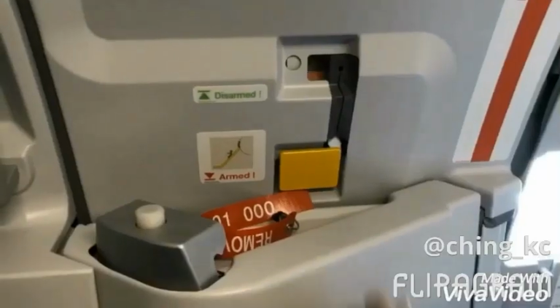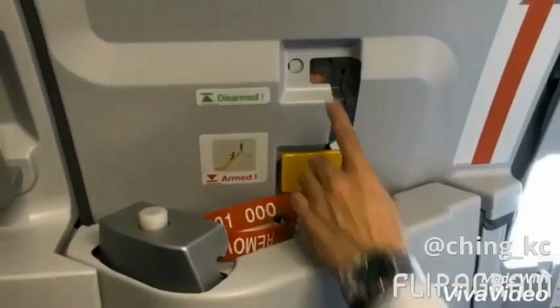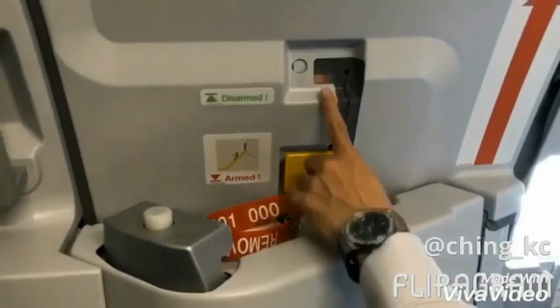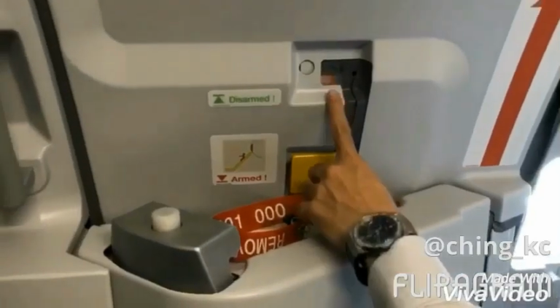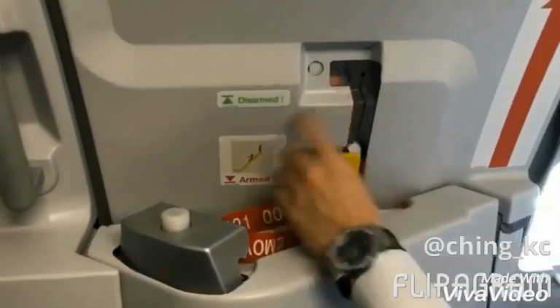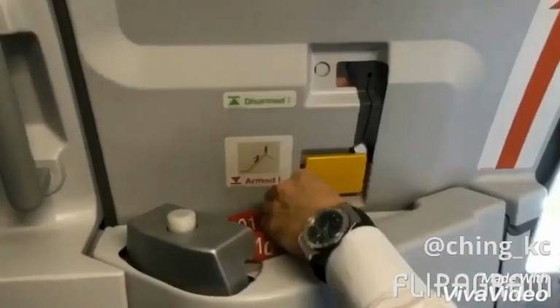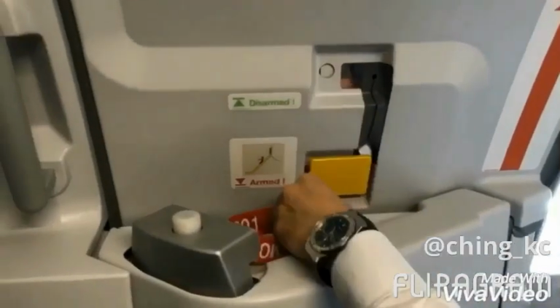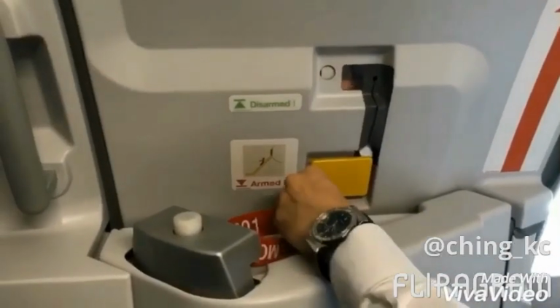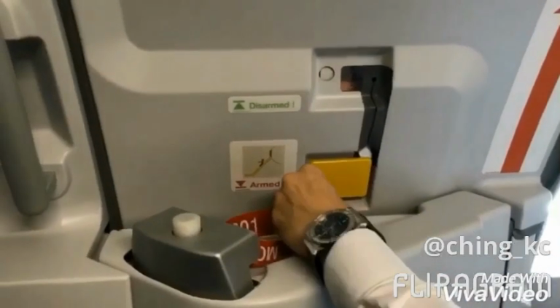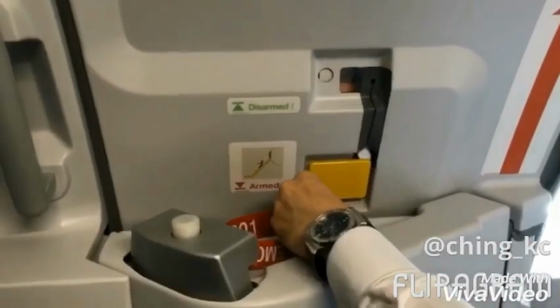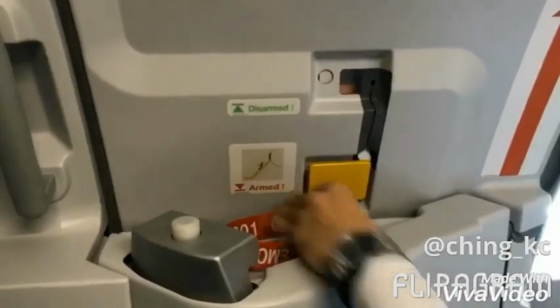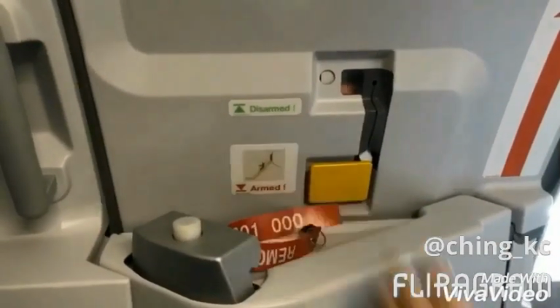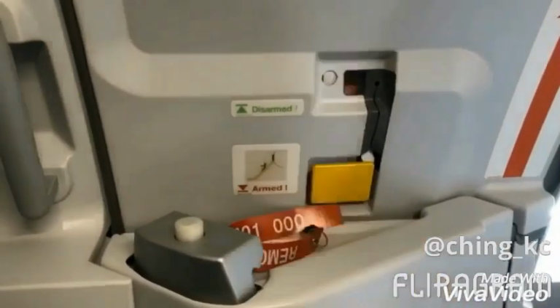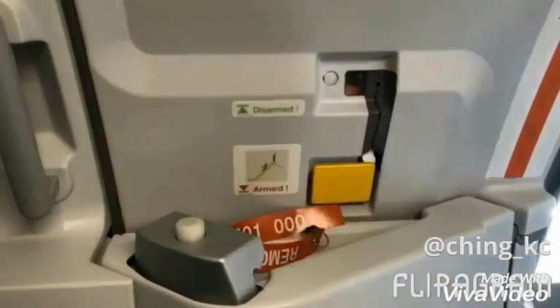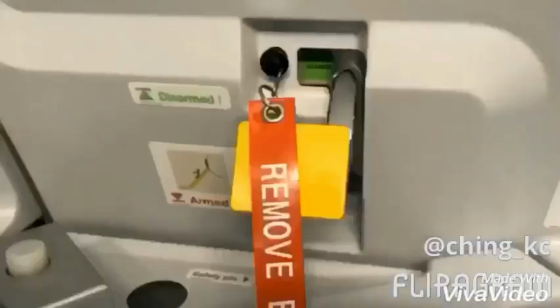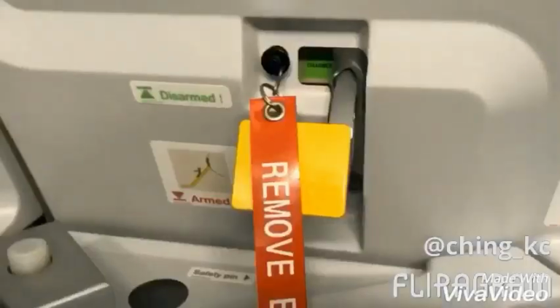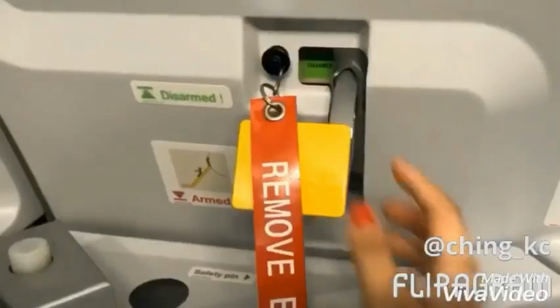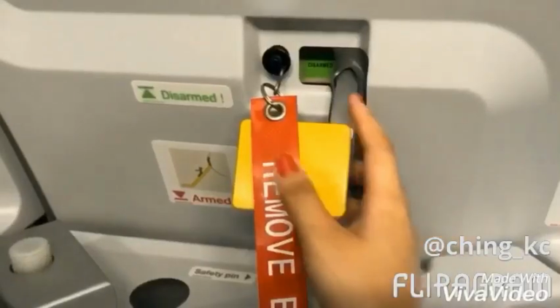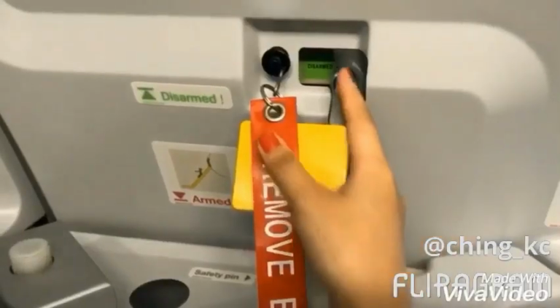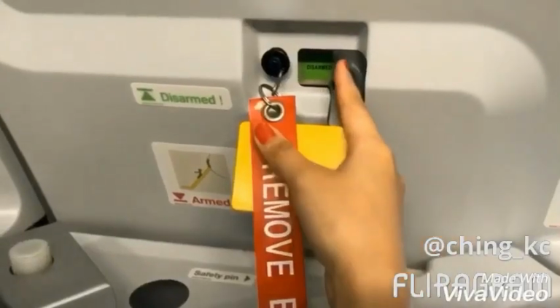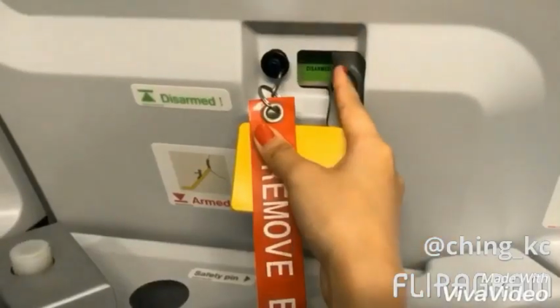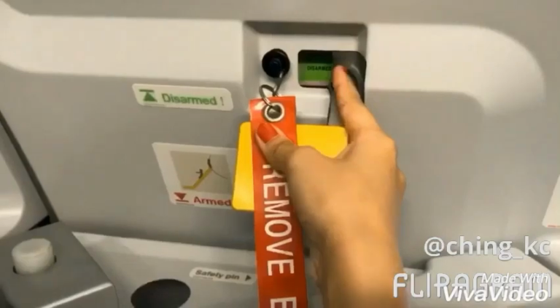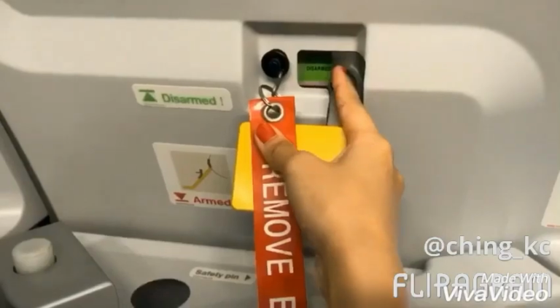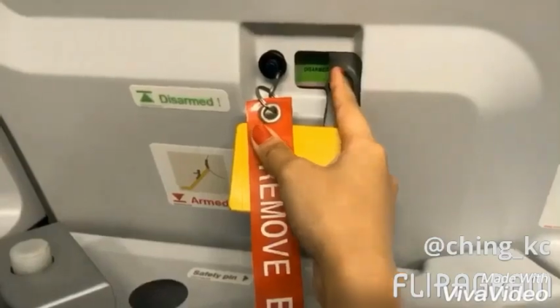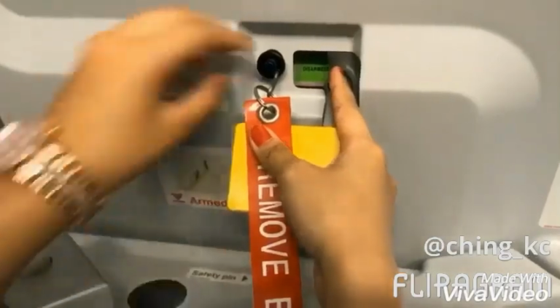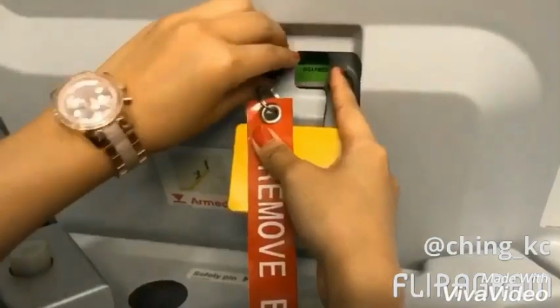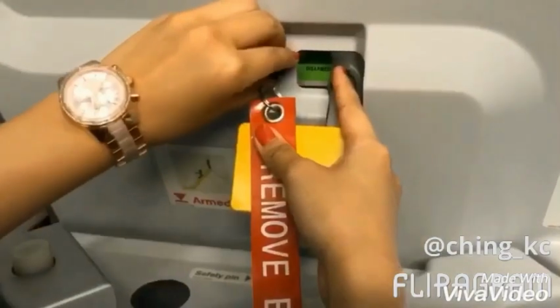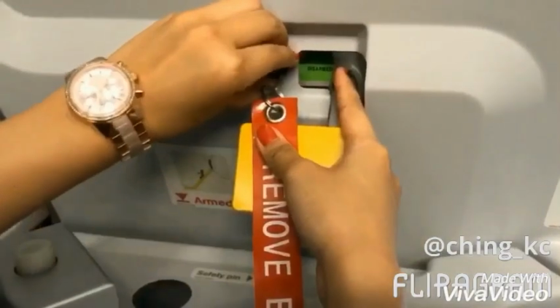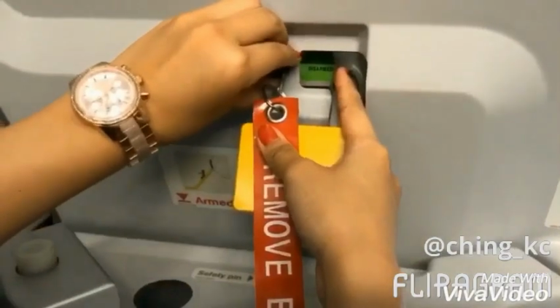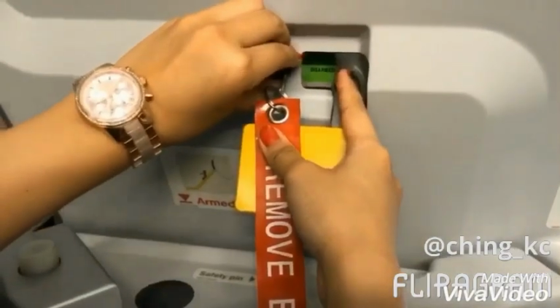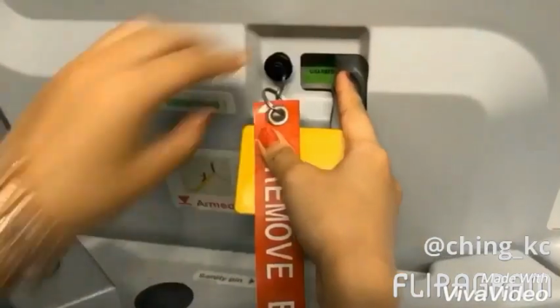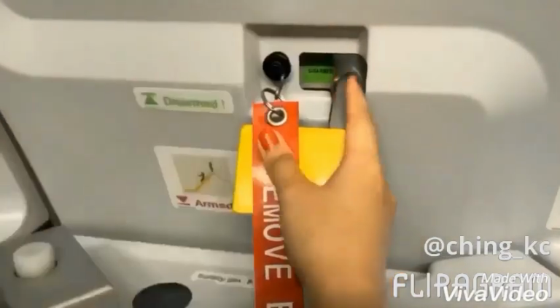Make sure it is armed and the pin is secure. Make sure it is disarmed and the pin is secure.